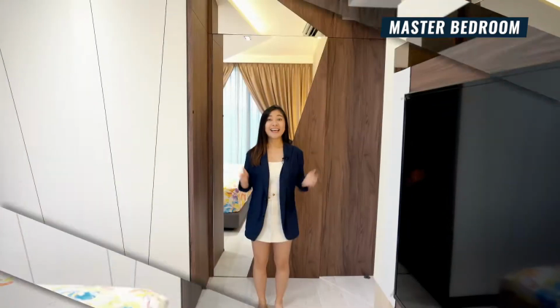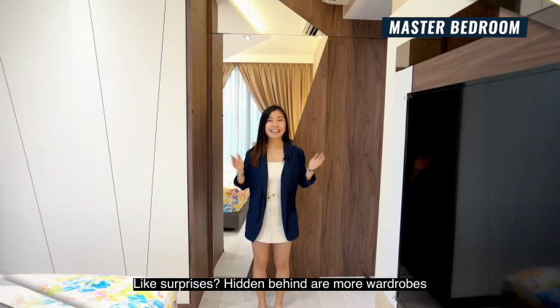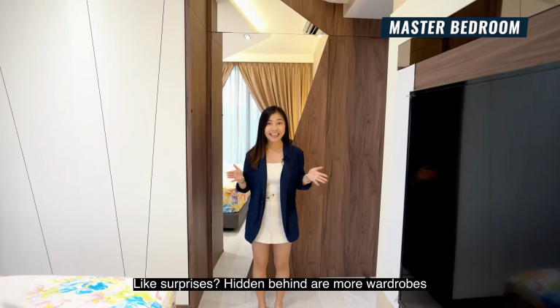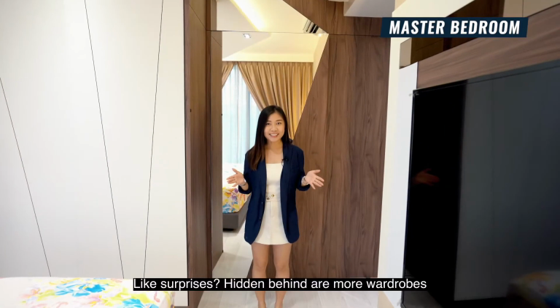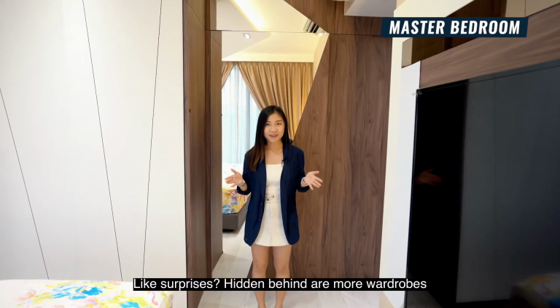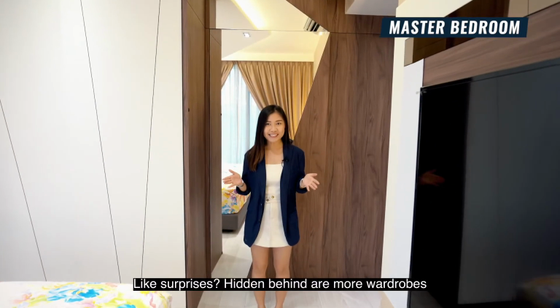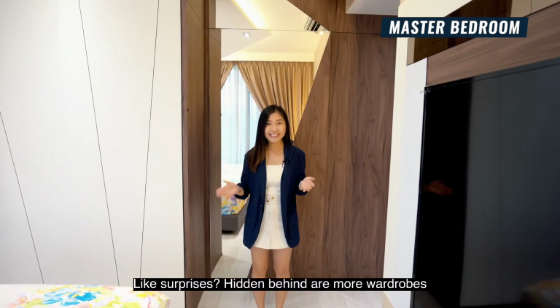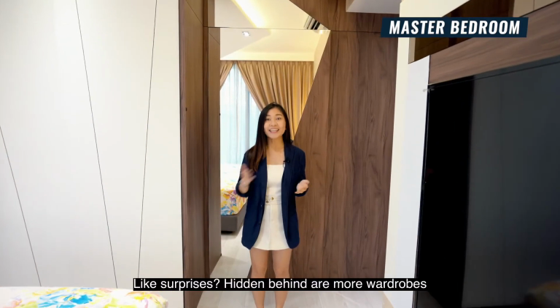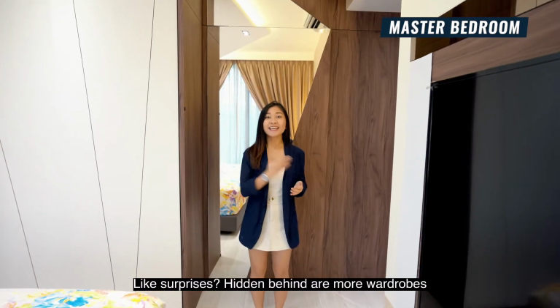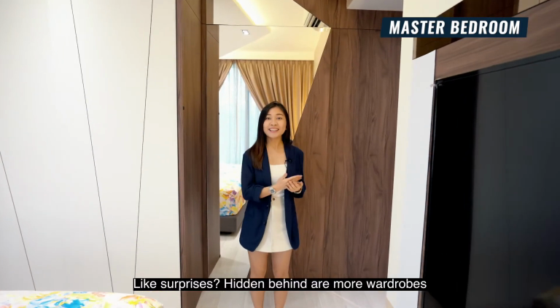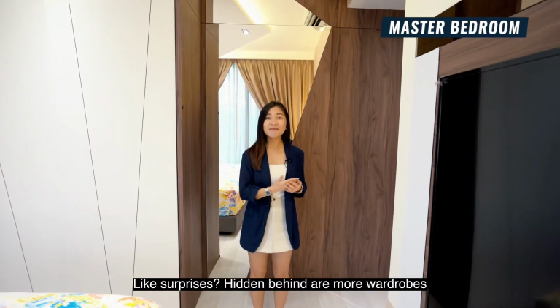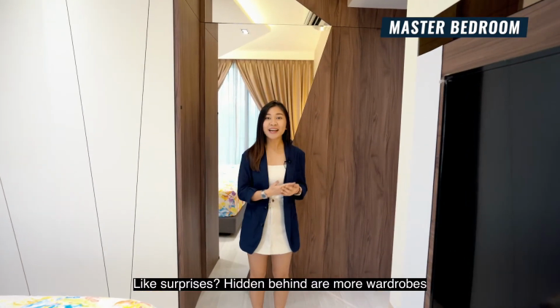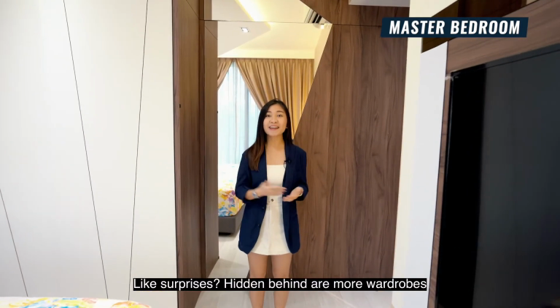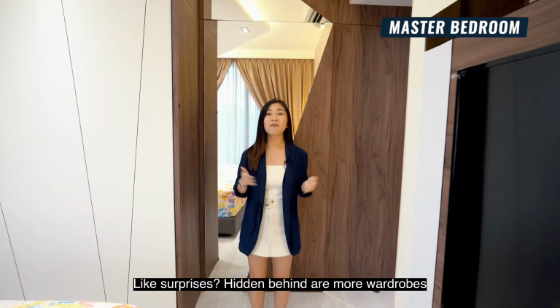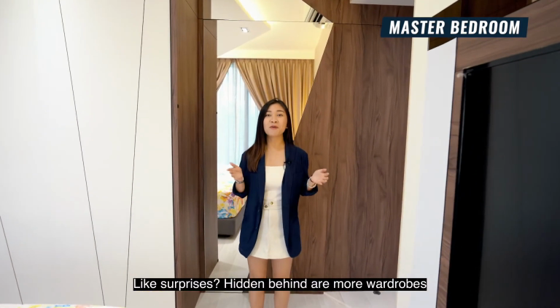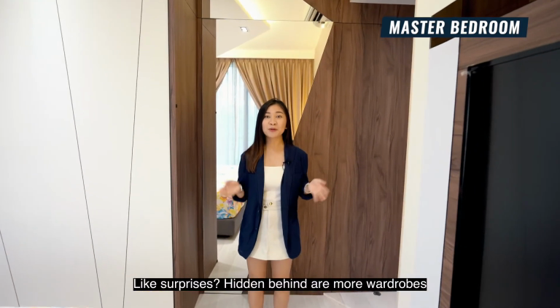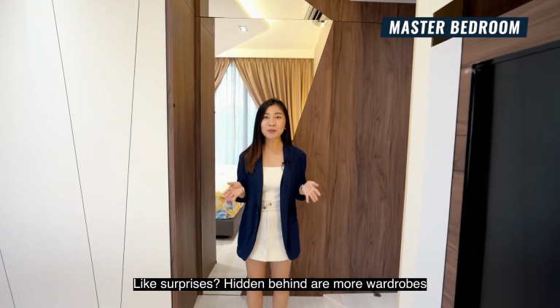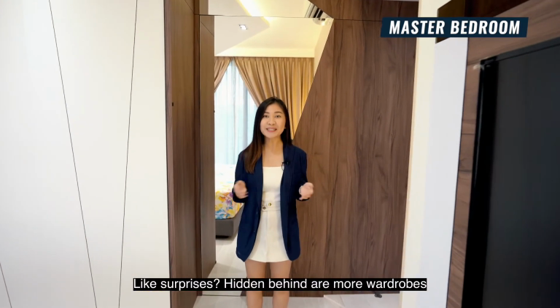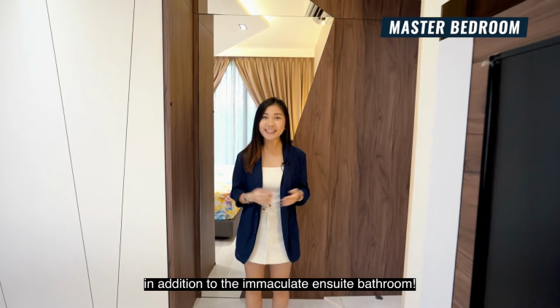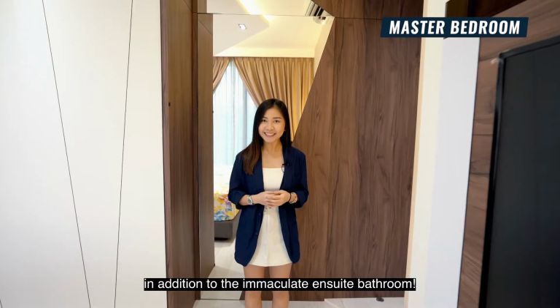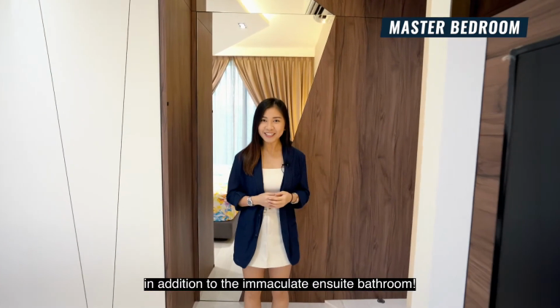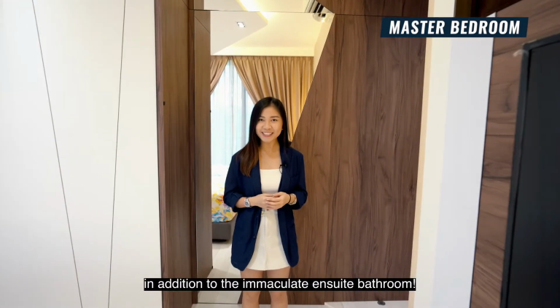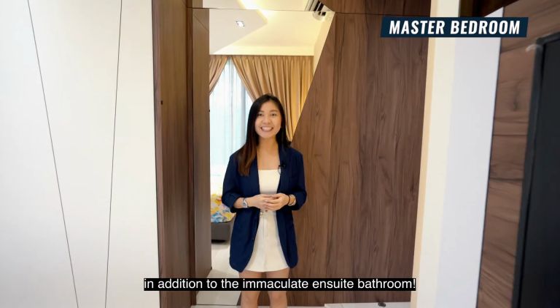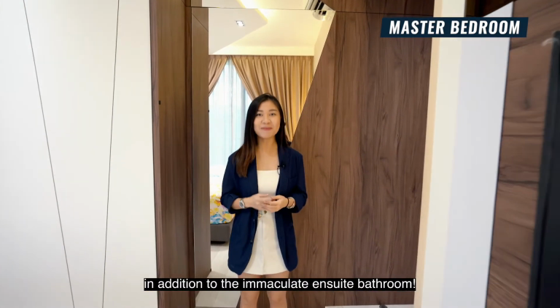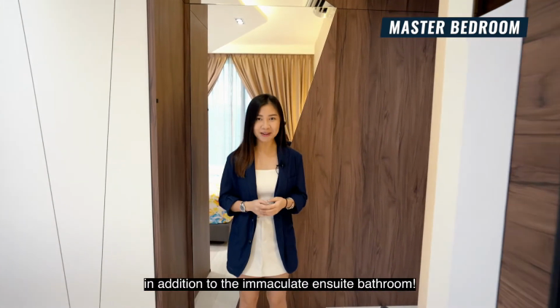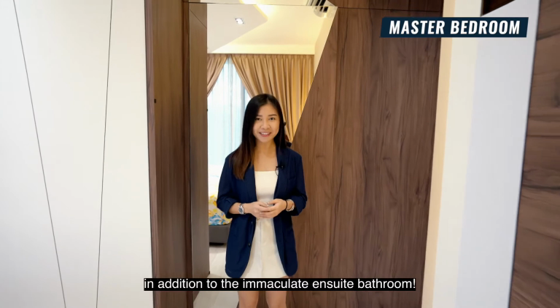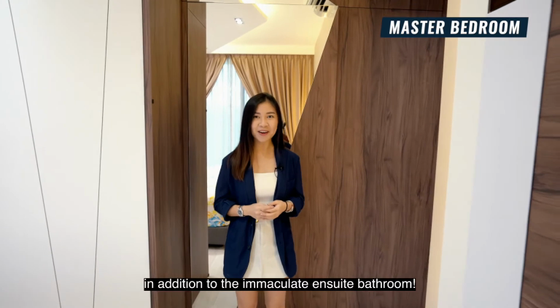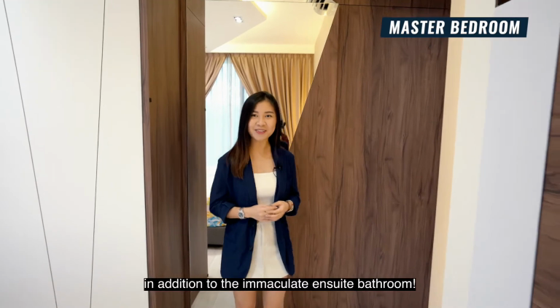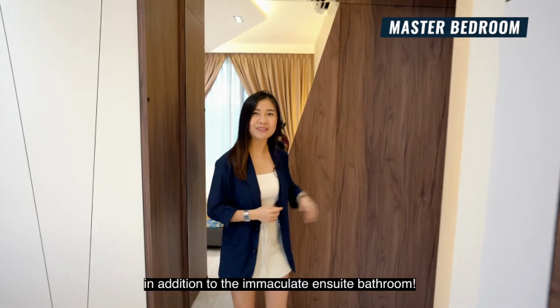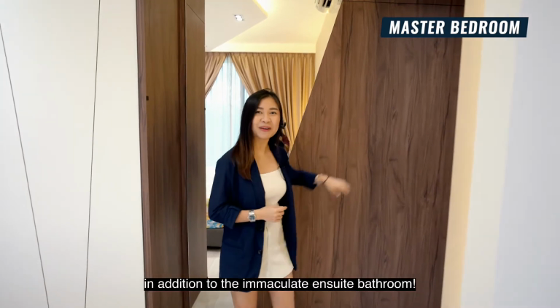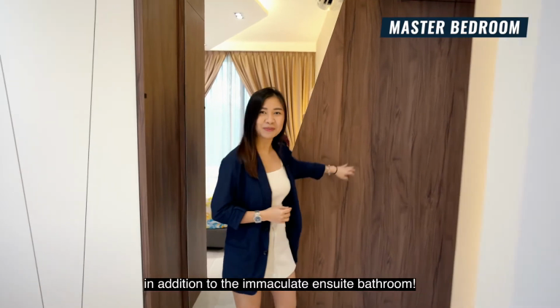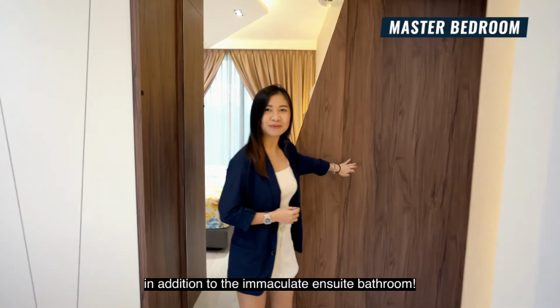Like surprises? Hidden behind are more wardrobes, in addition to the immaculate en suite bathroom.